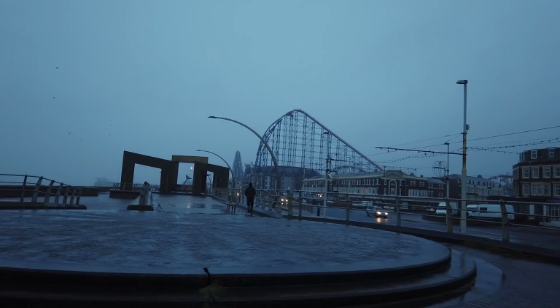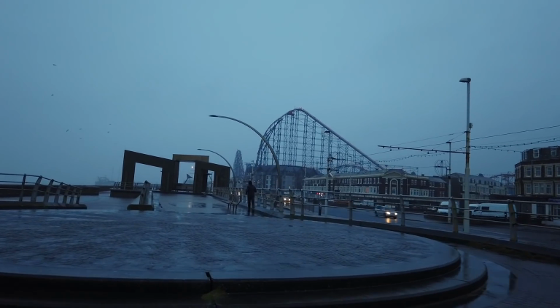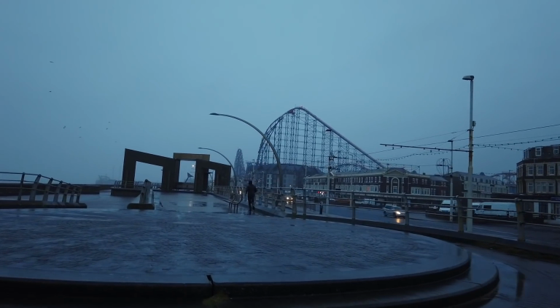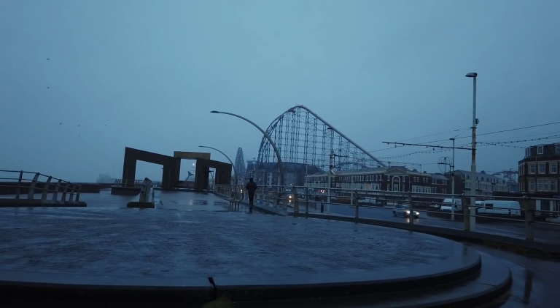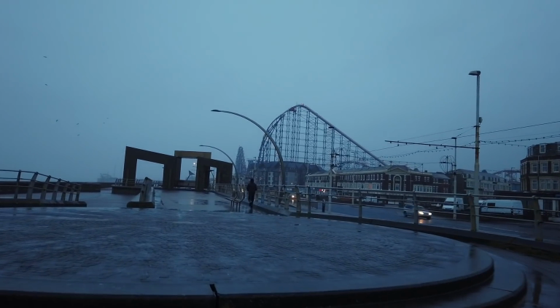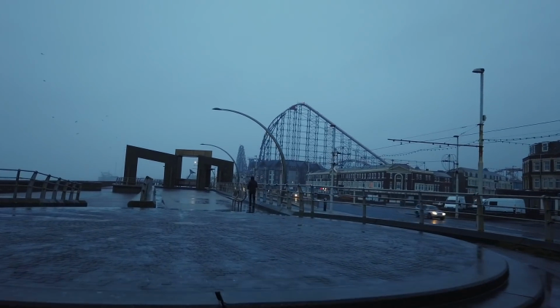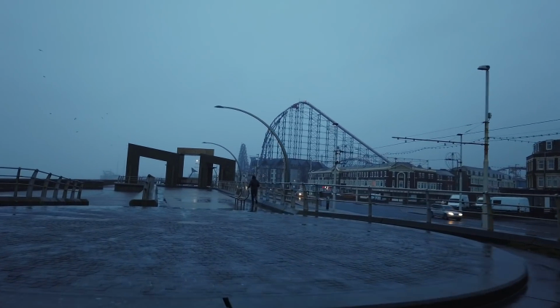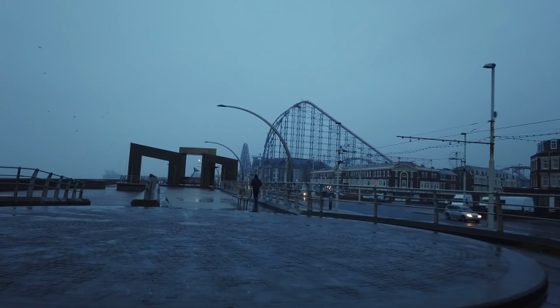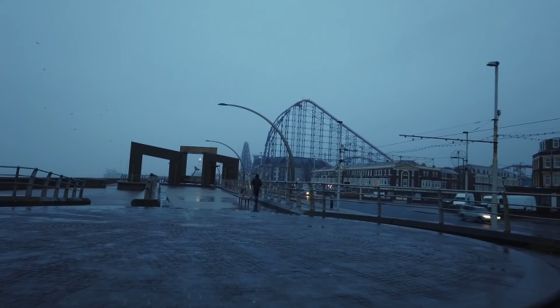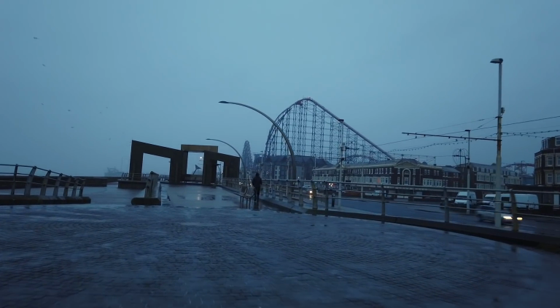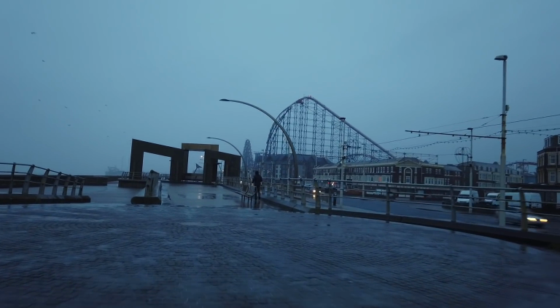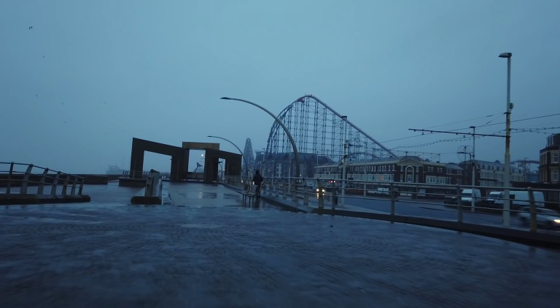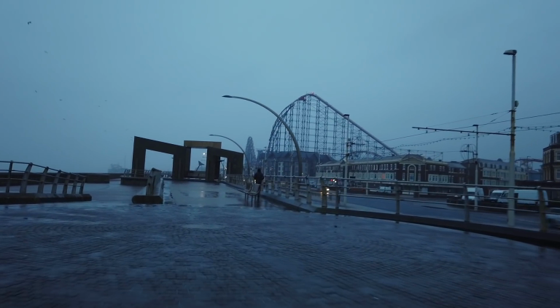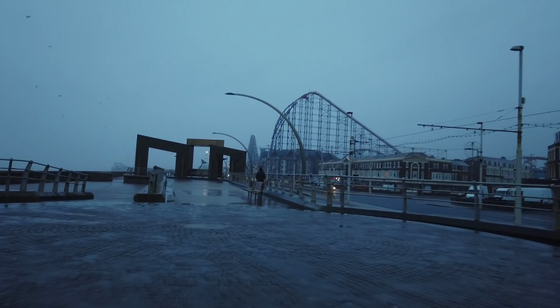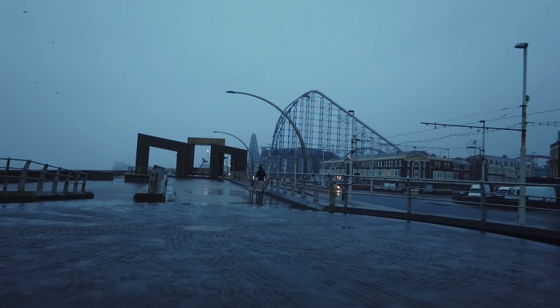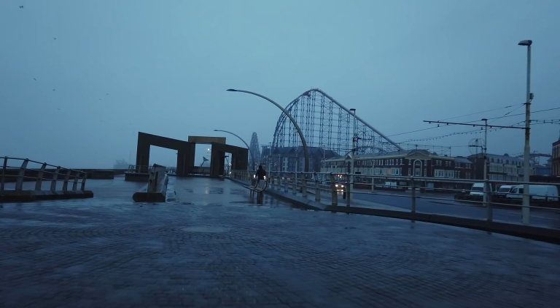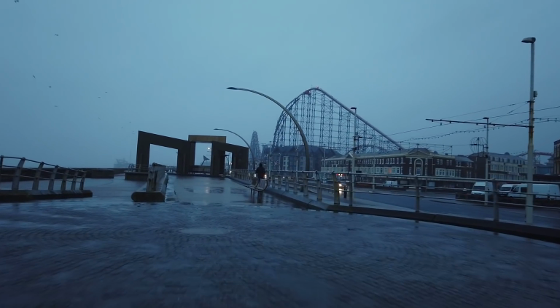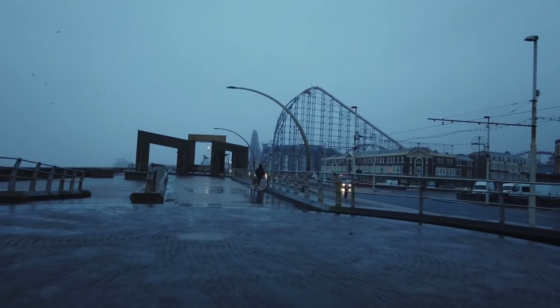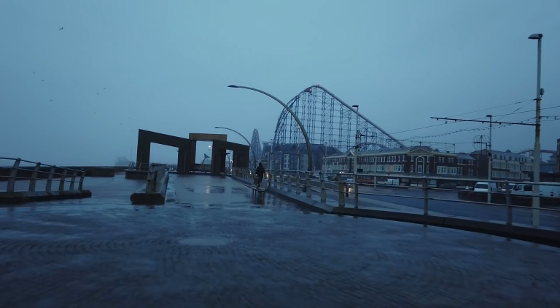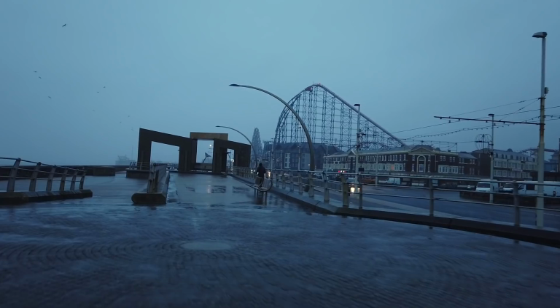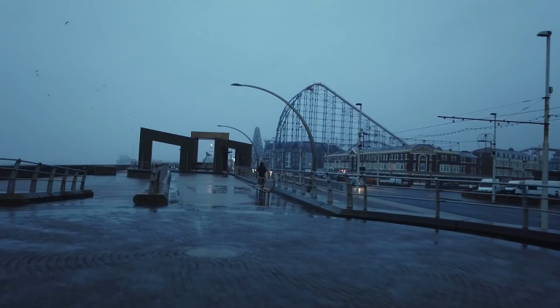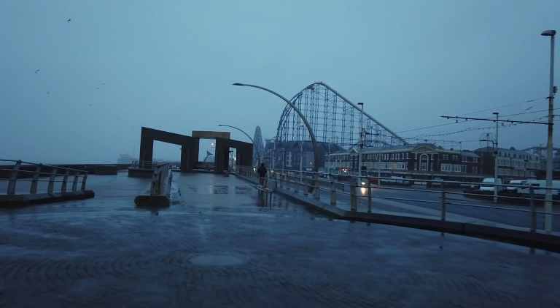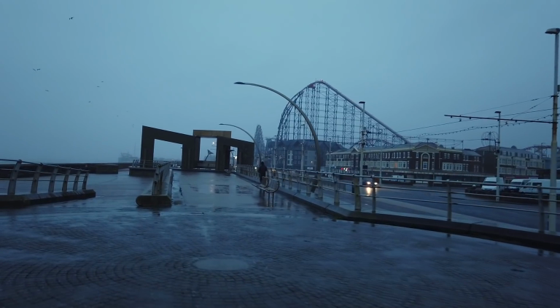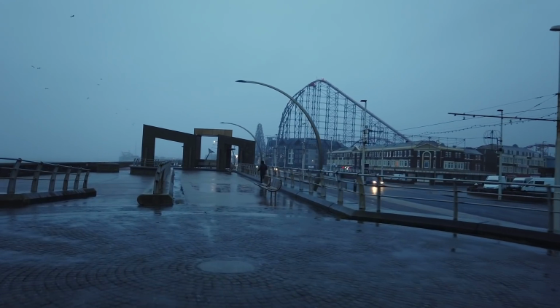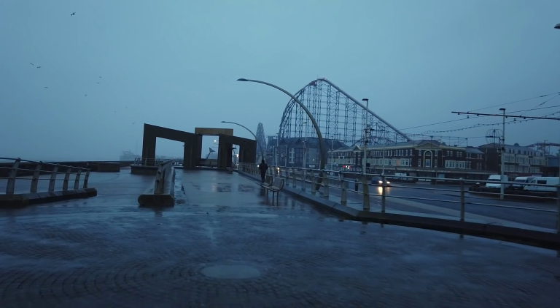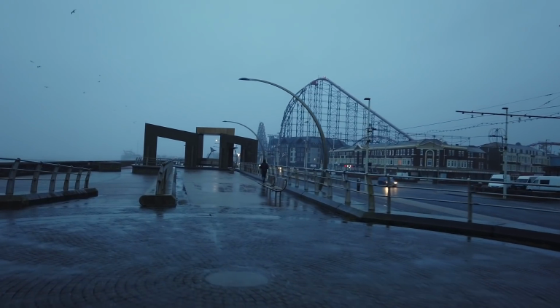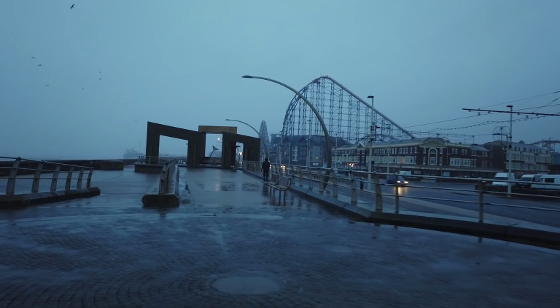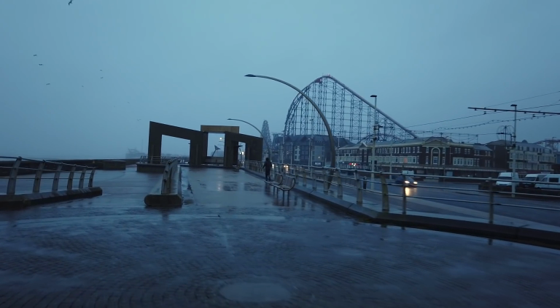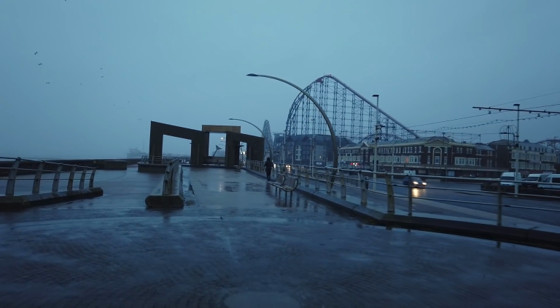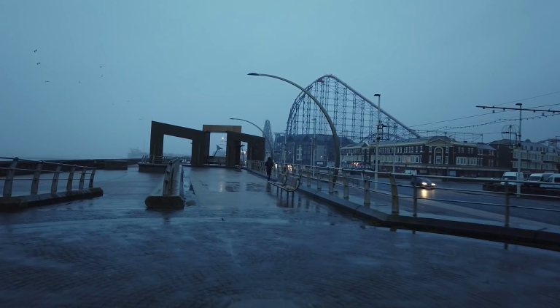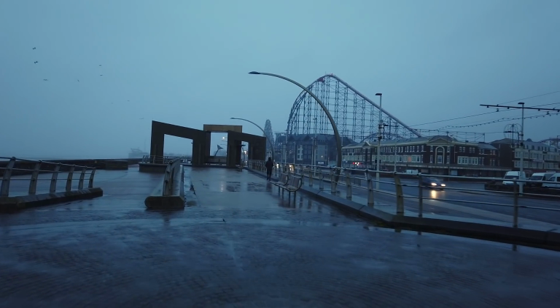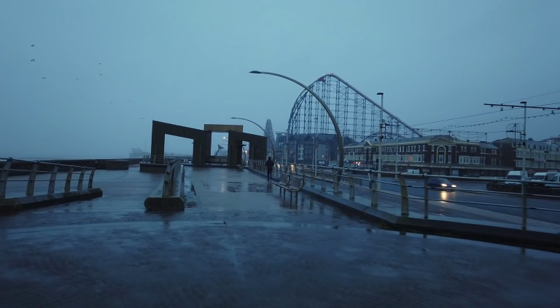I've got the wind behind me now — that was the whole idea to walk this way, so I've had the wind behind me.